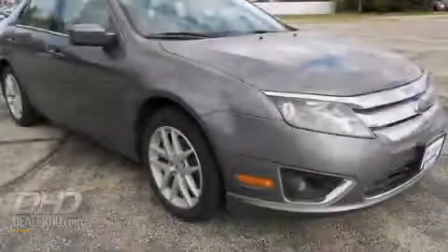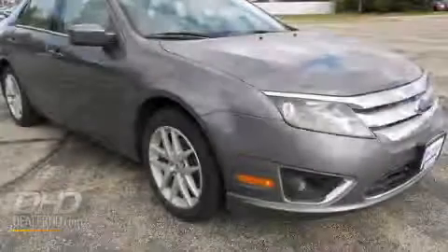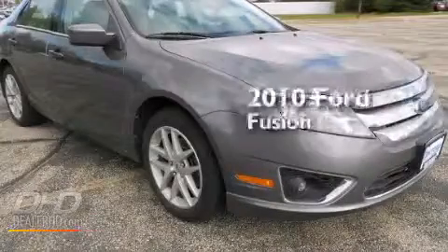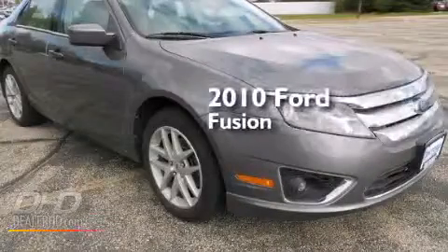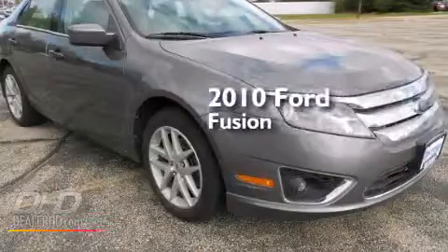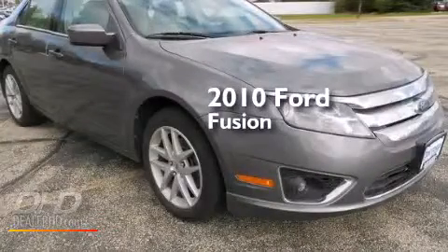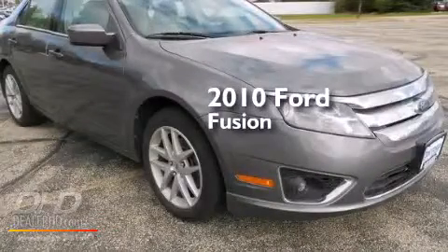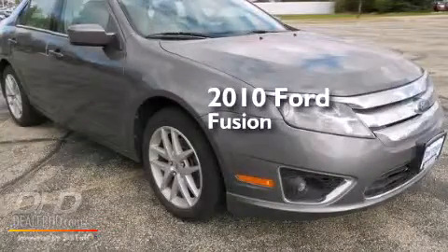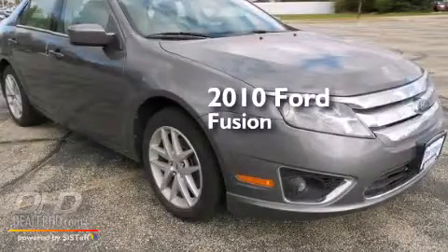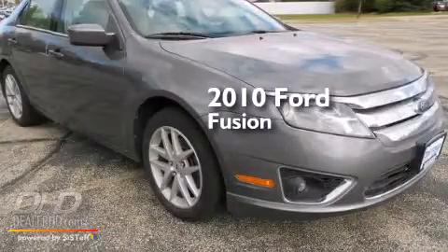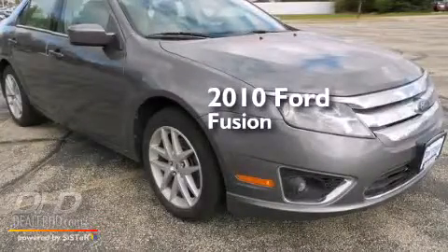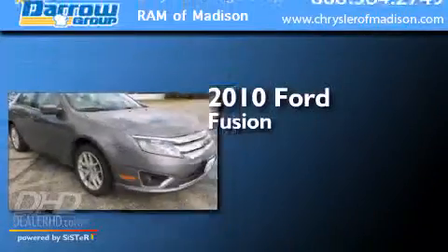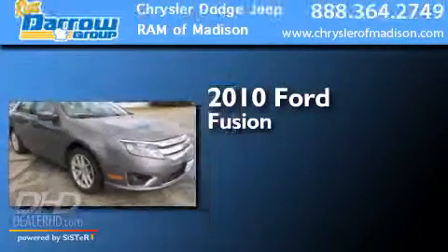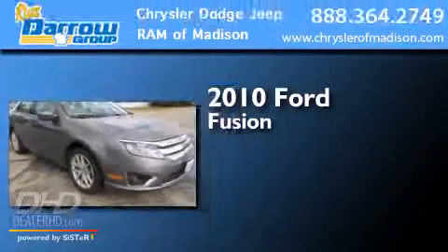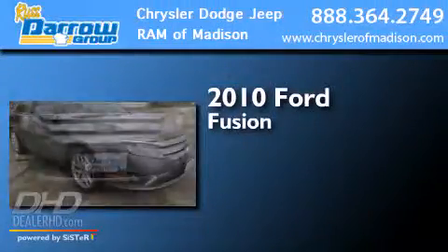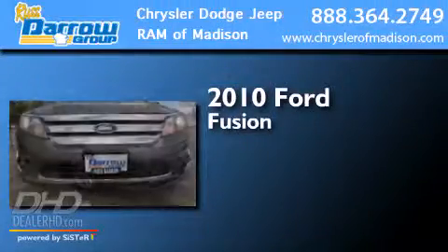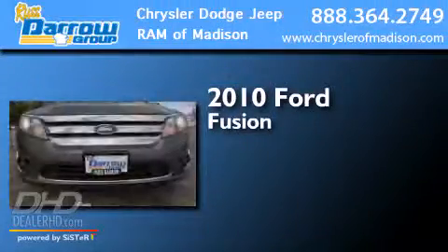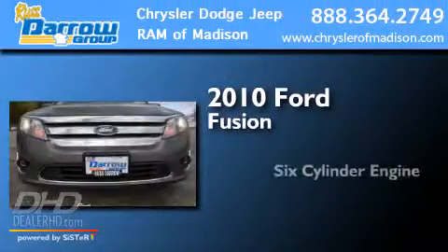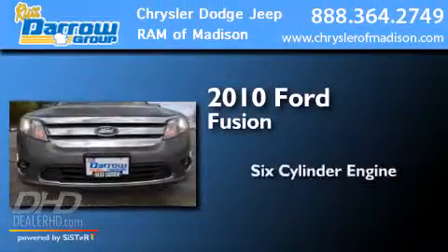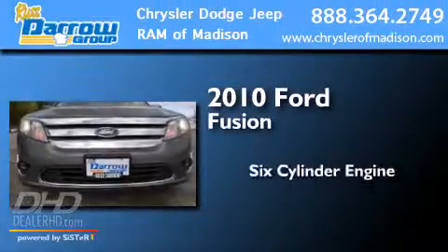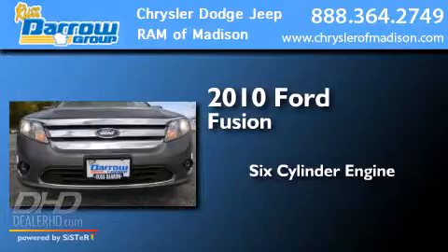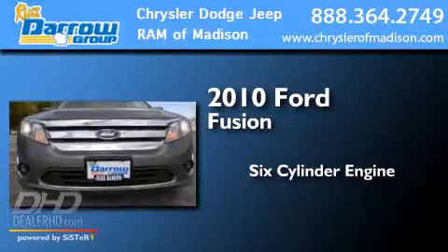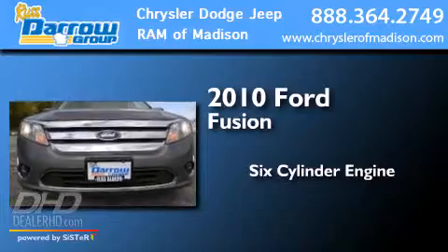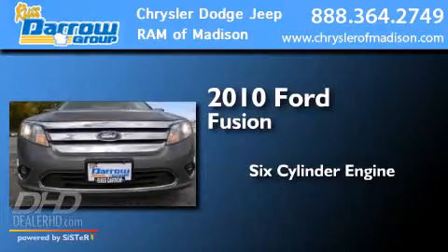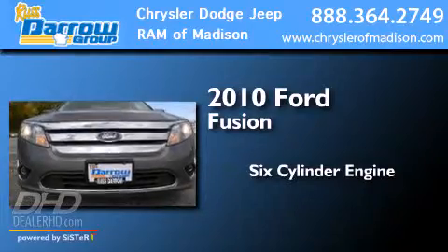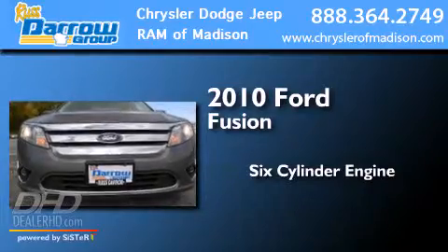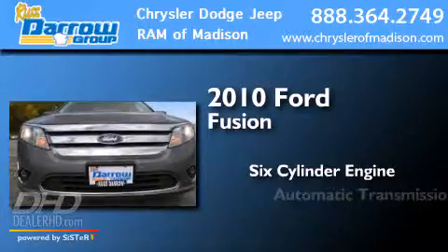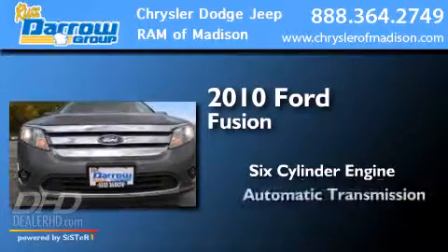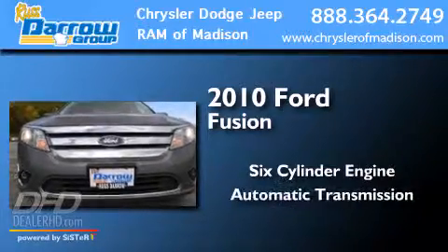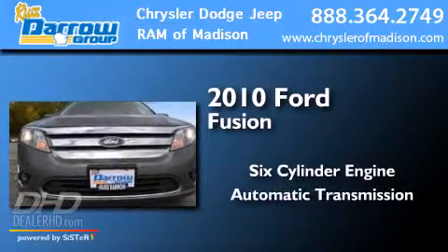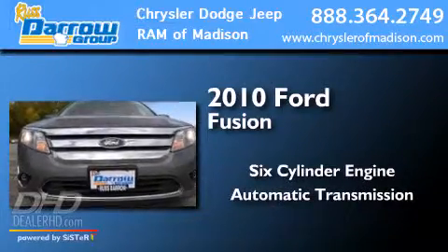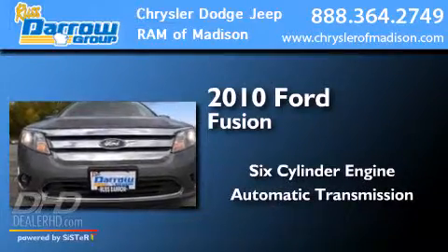This is a 2010 Ford Fusion. It features a six-cylinder engine and an automatic transmission.